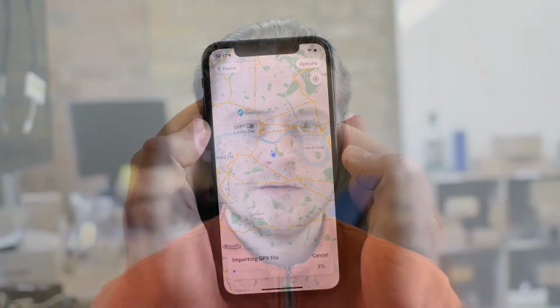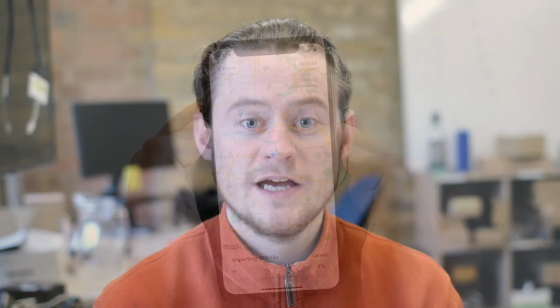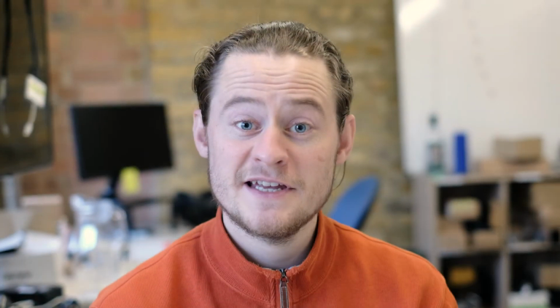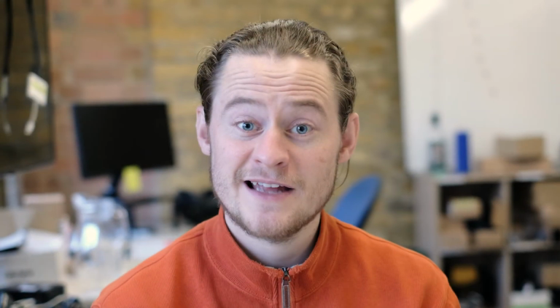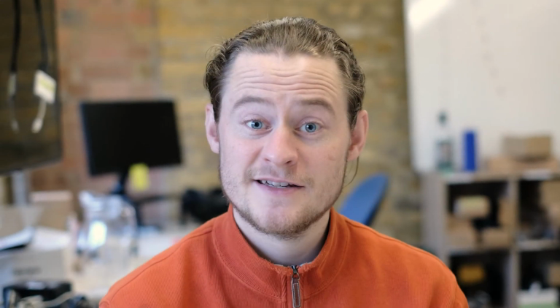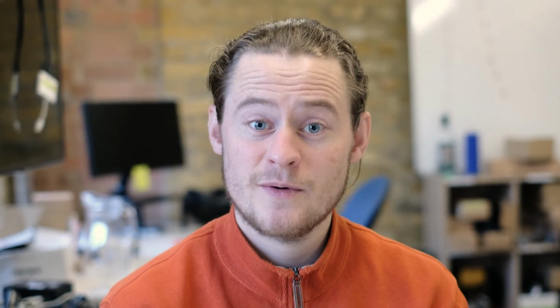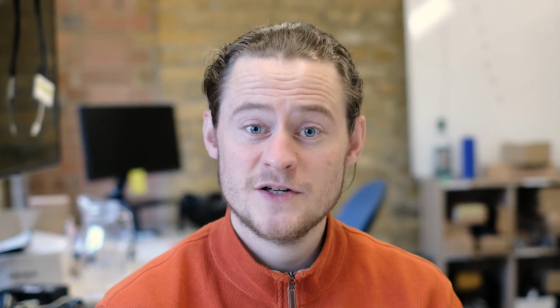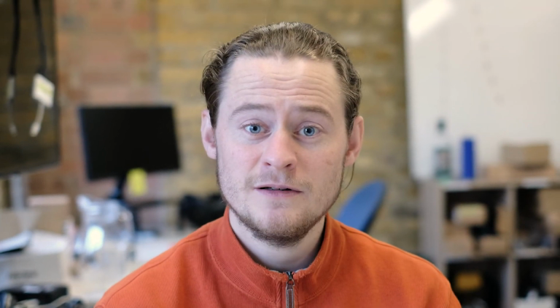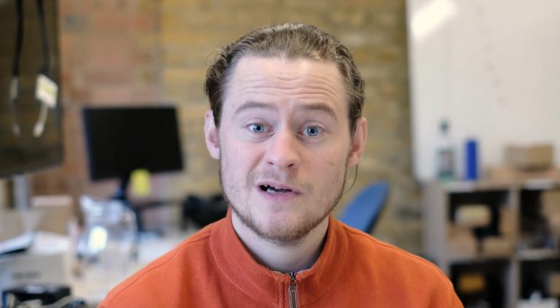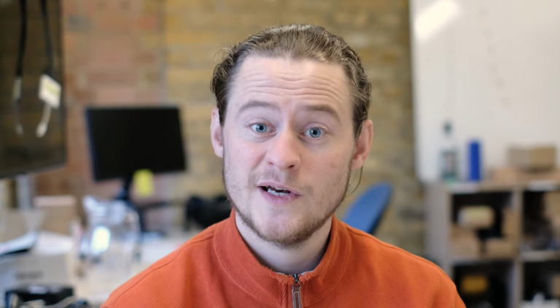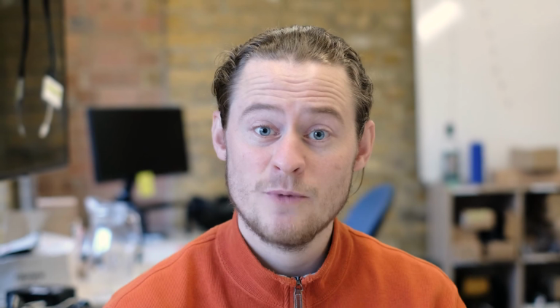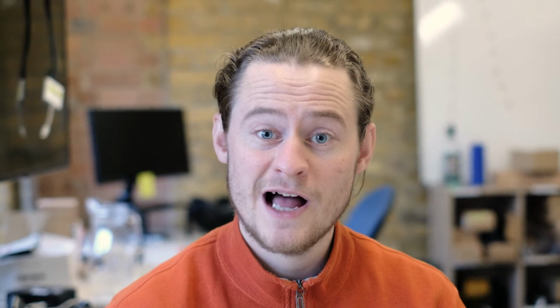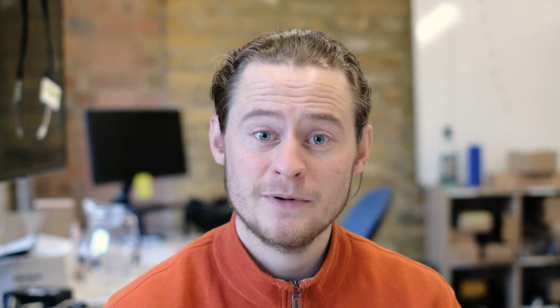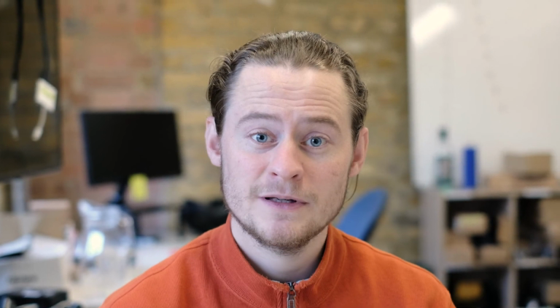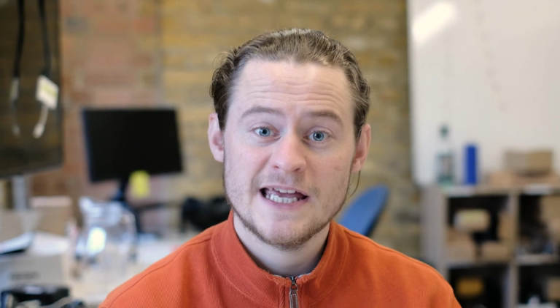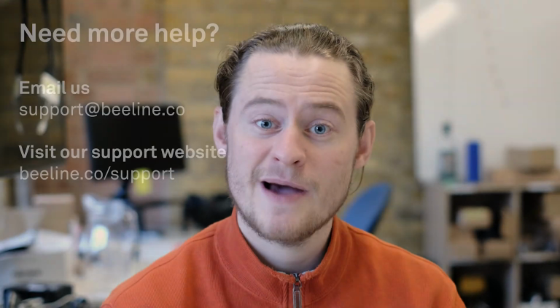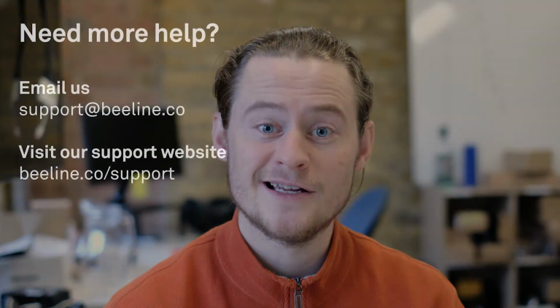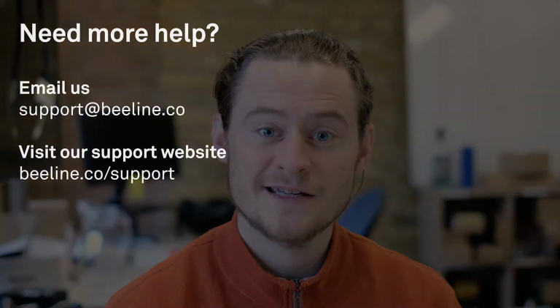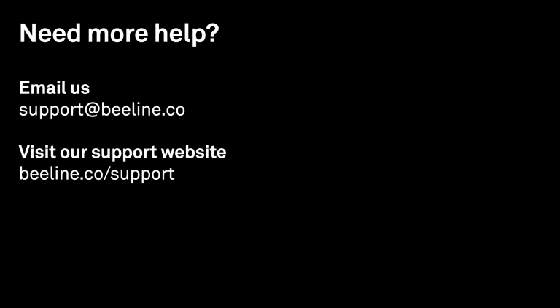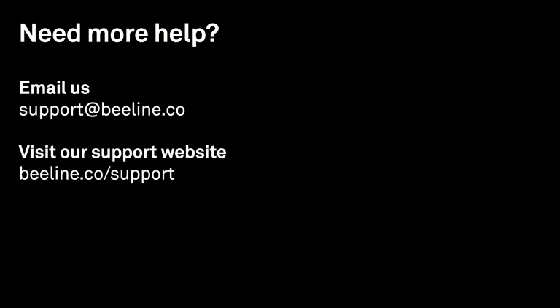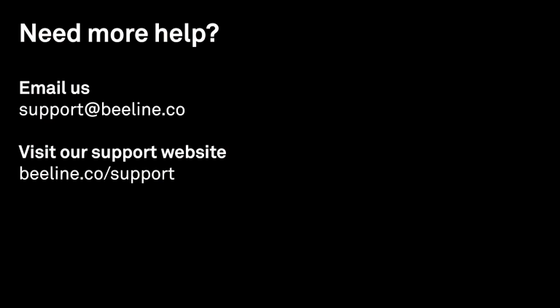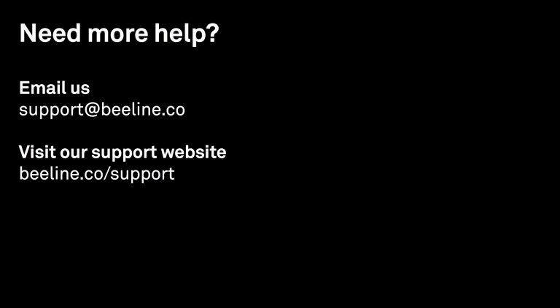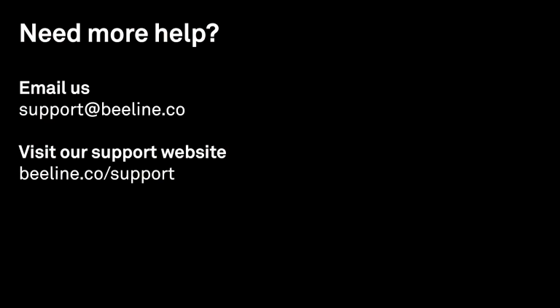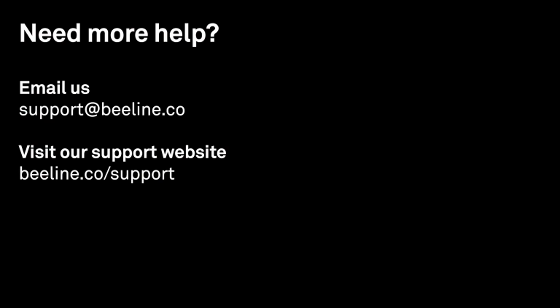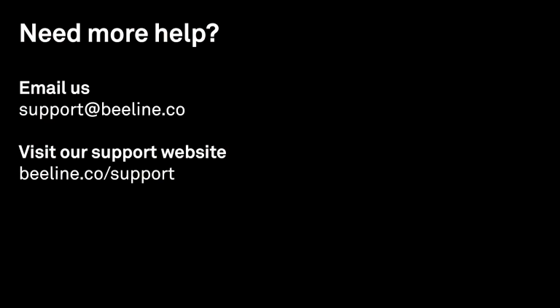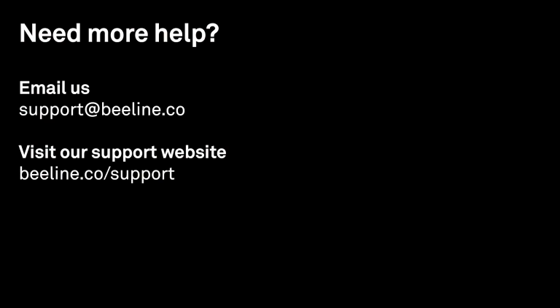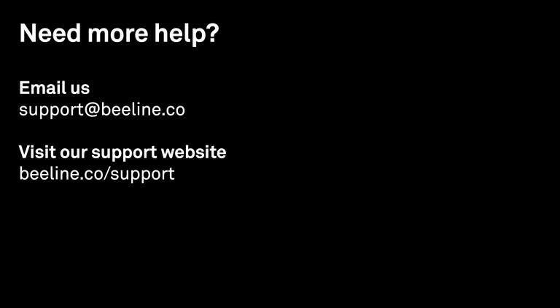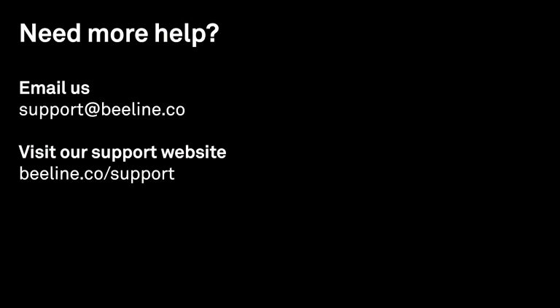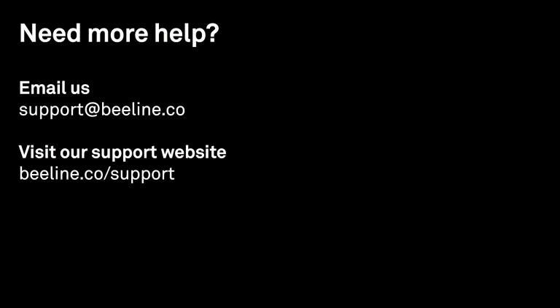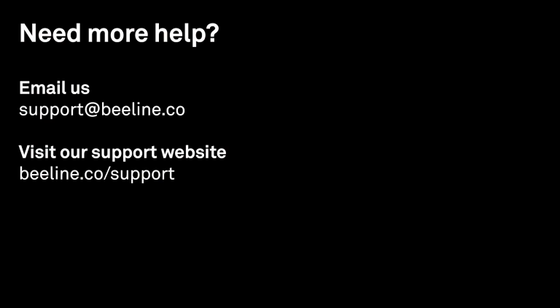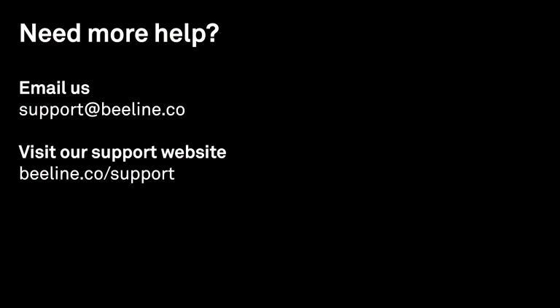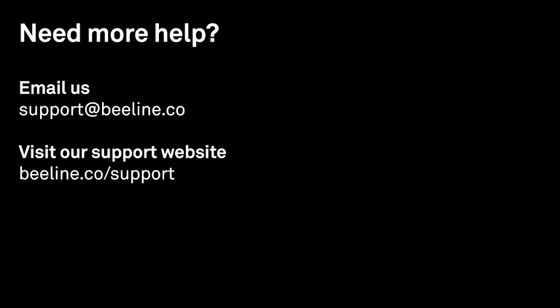If this hasn't answered your question or you need more help, email us at support@beeline.co and we'll get you sorted.